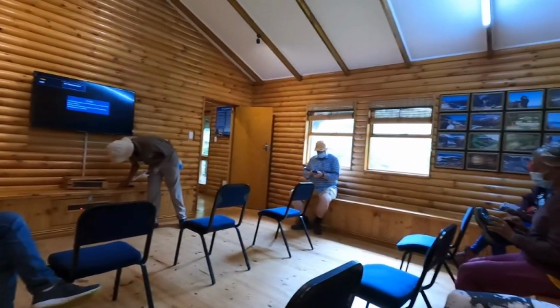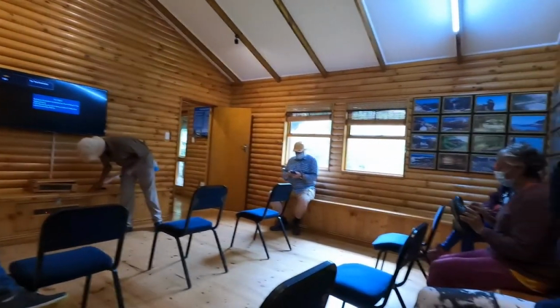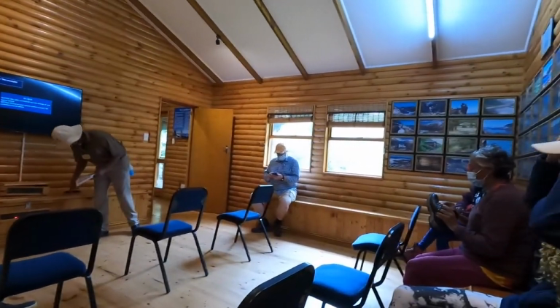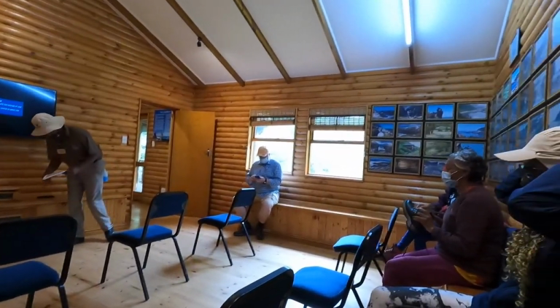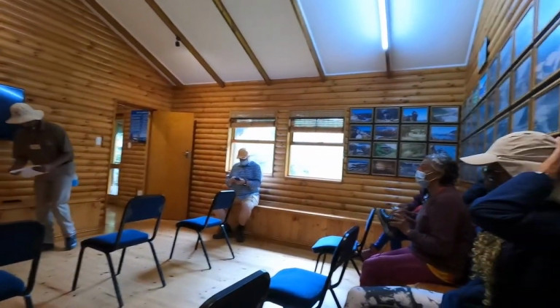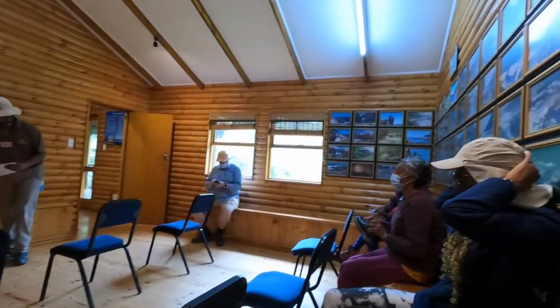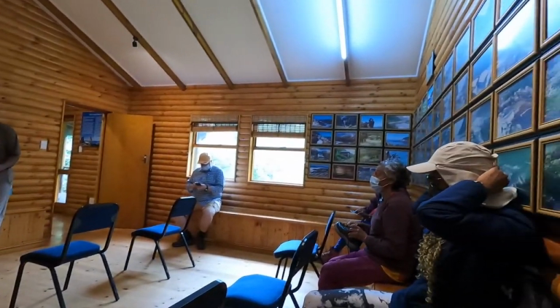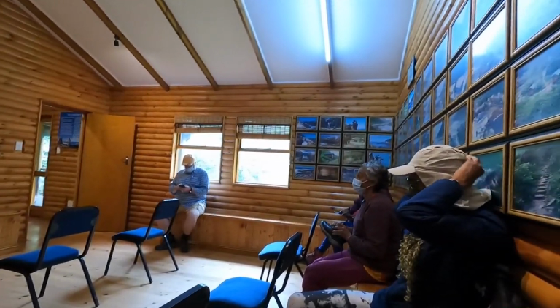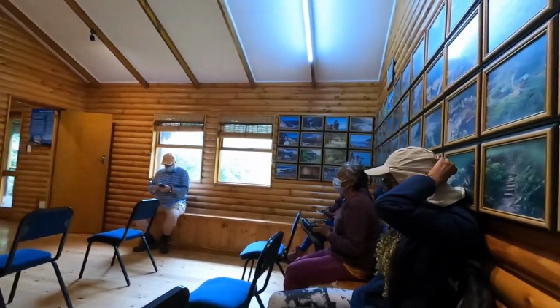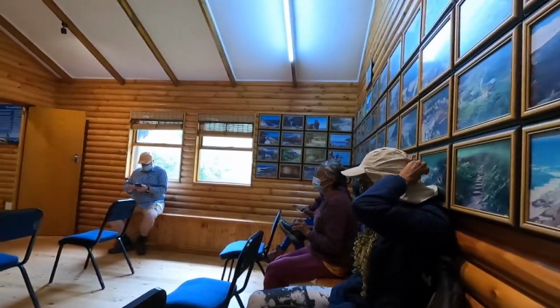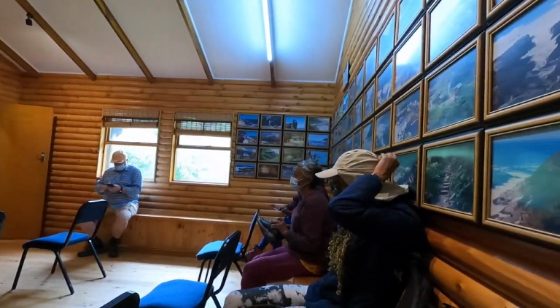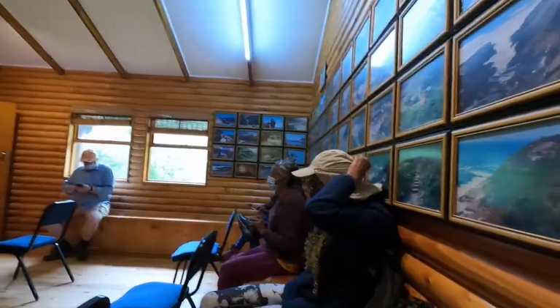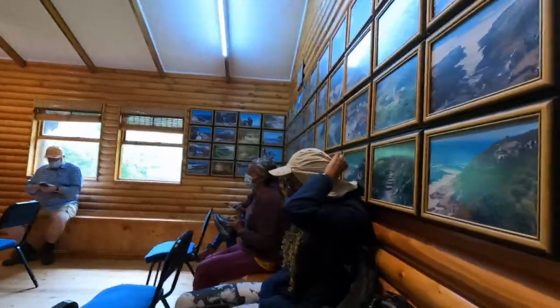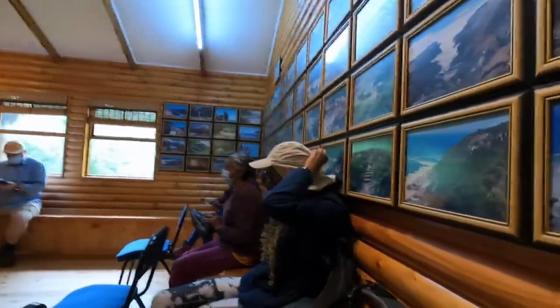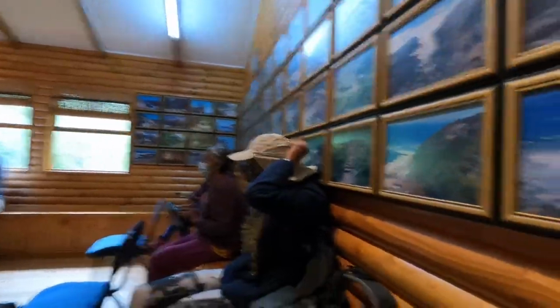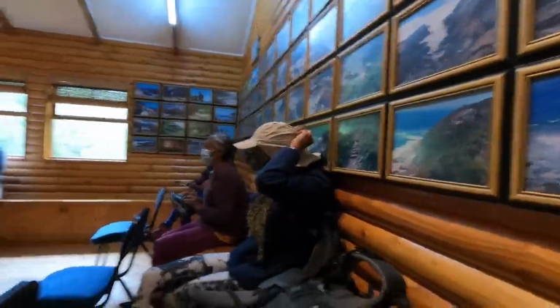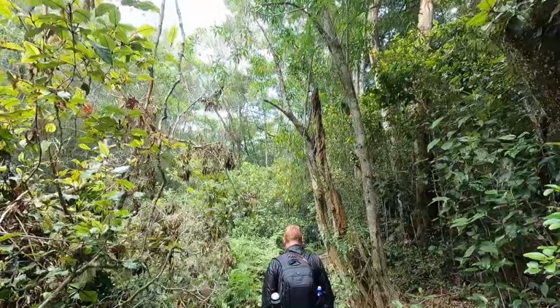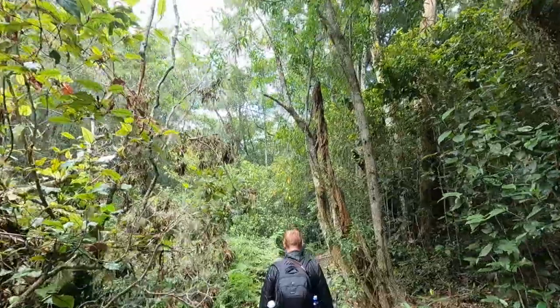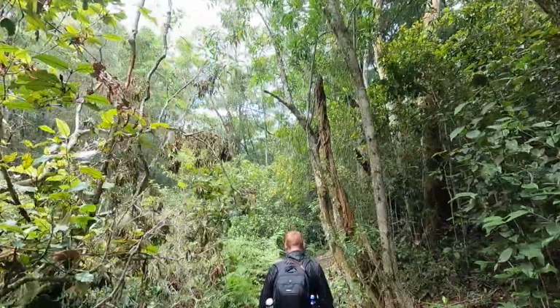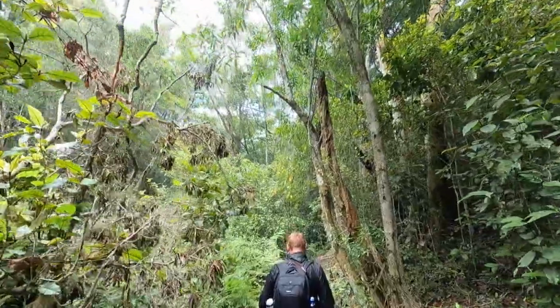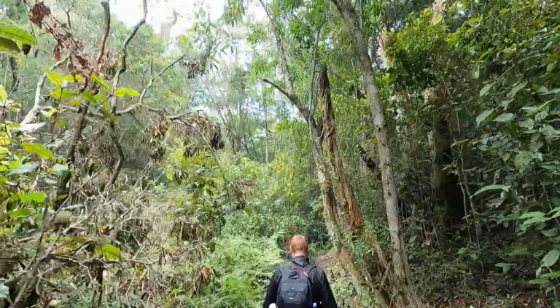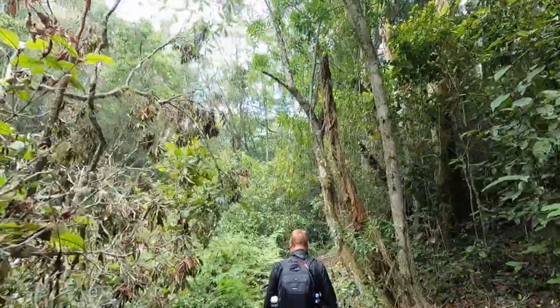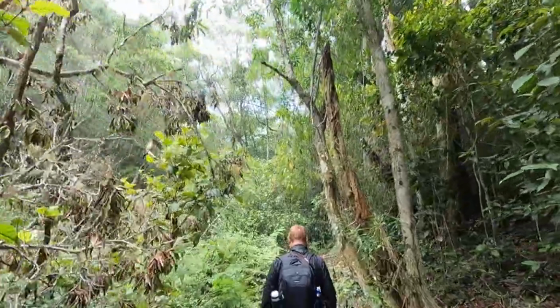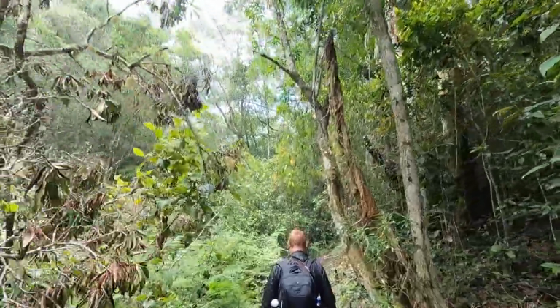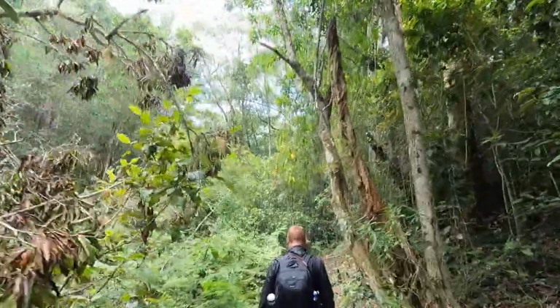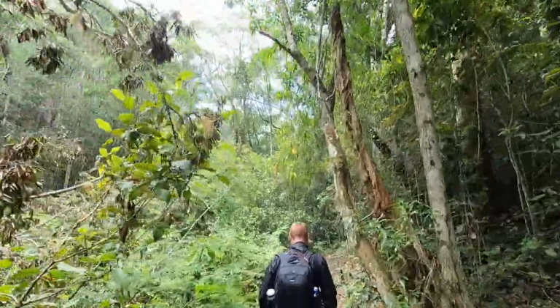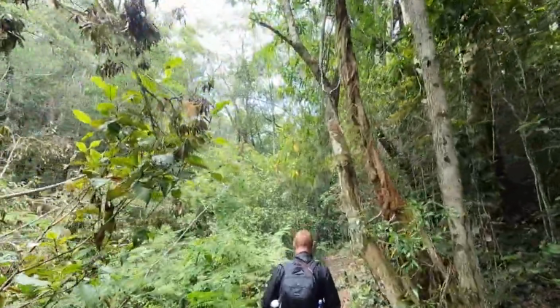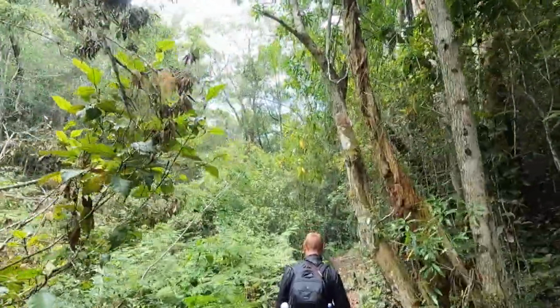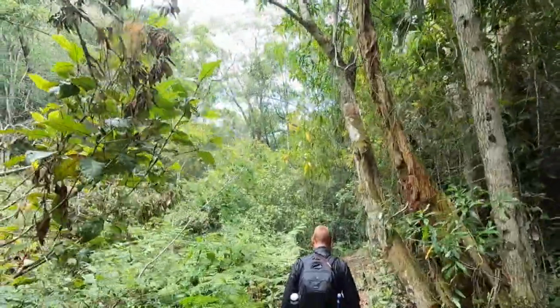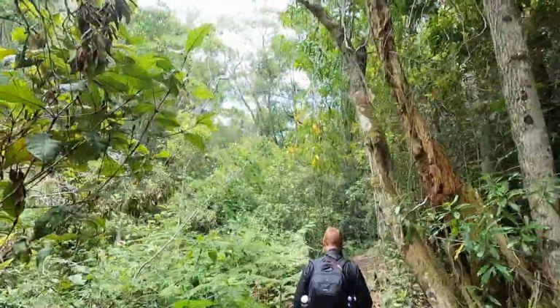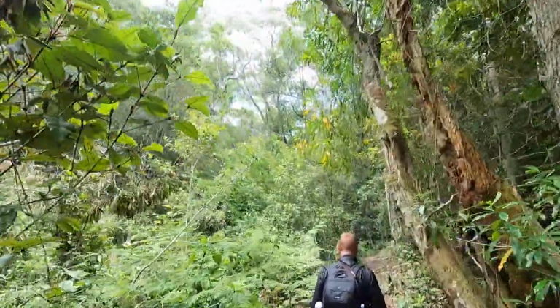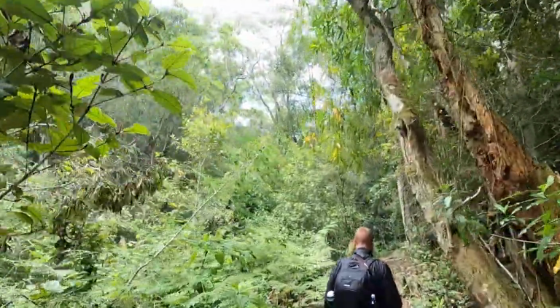After a 20-minute briefing video and taking some photos, we set off into the coastal forest.